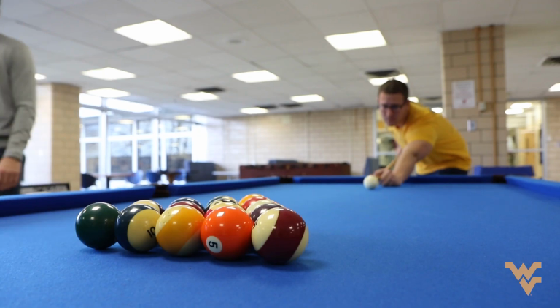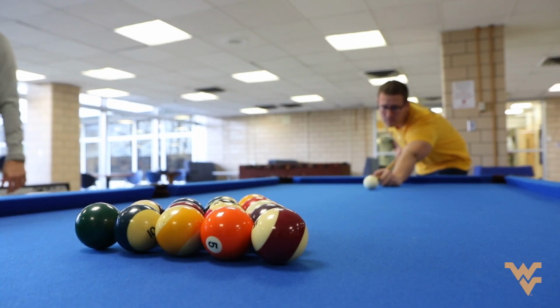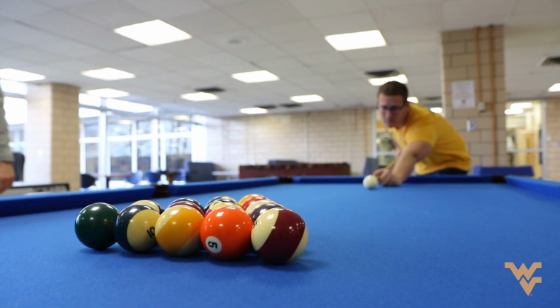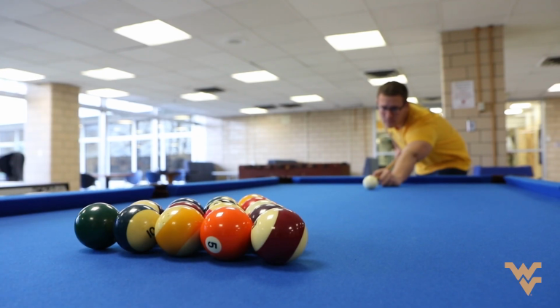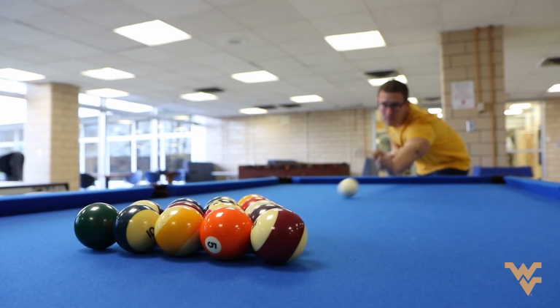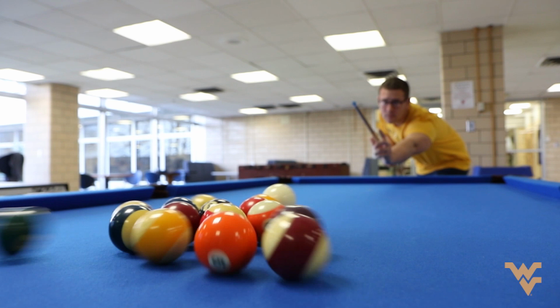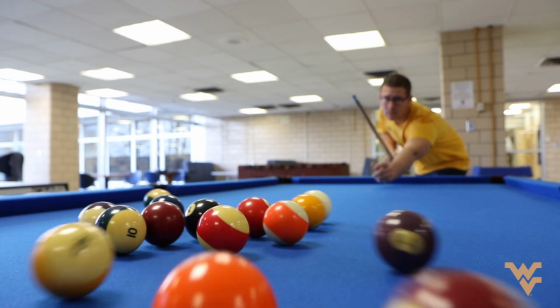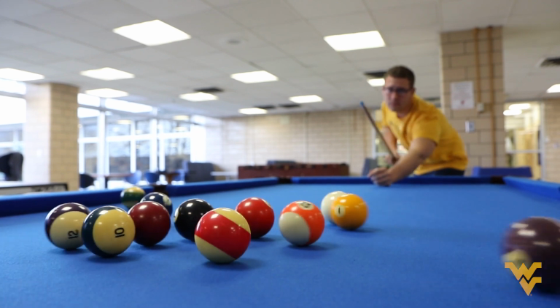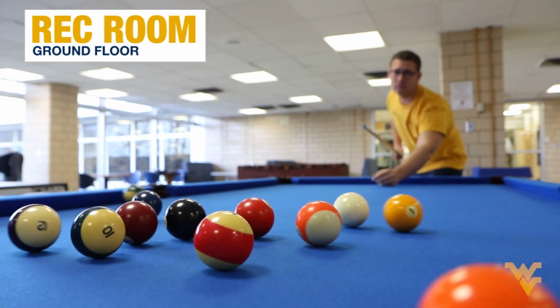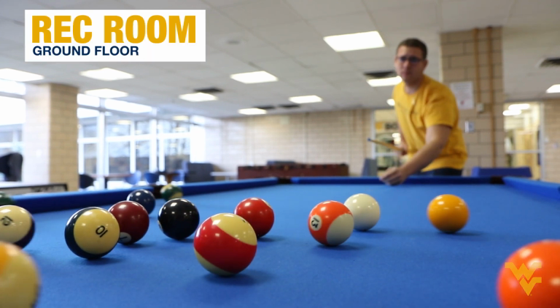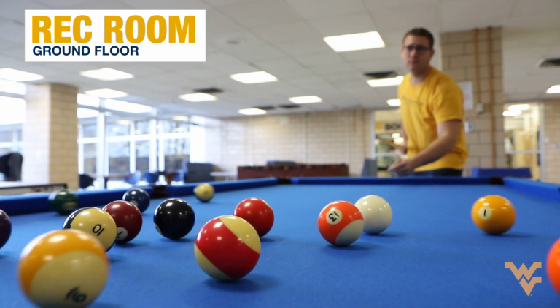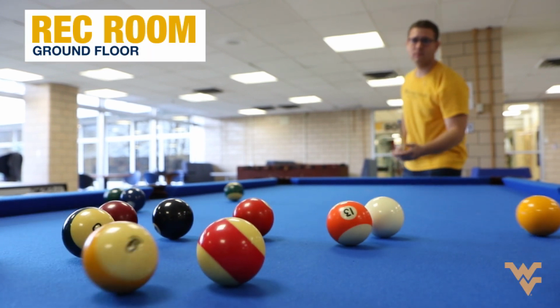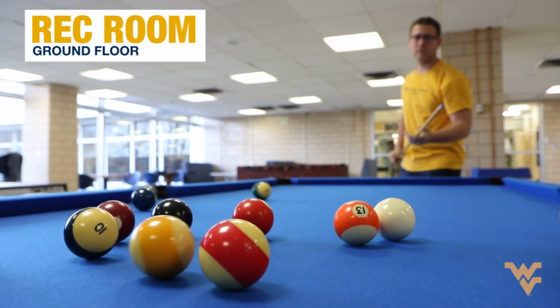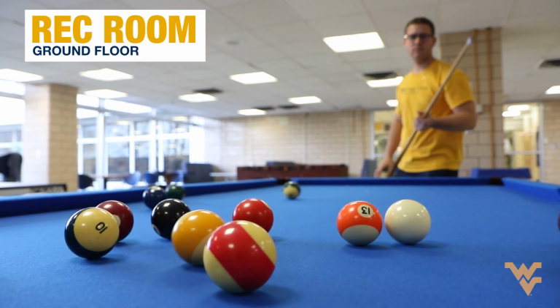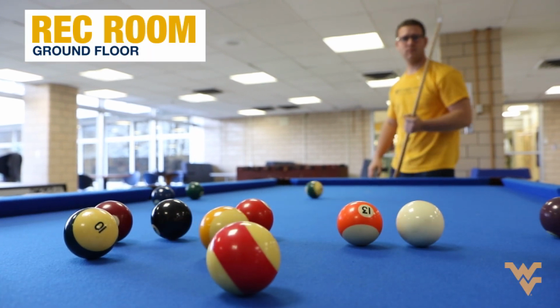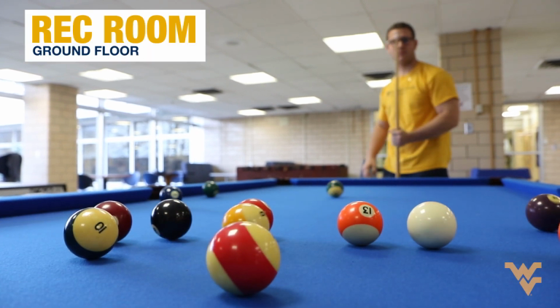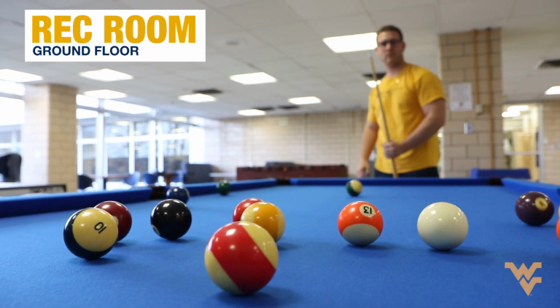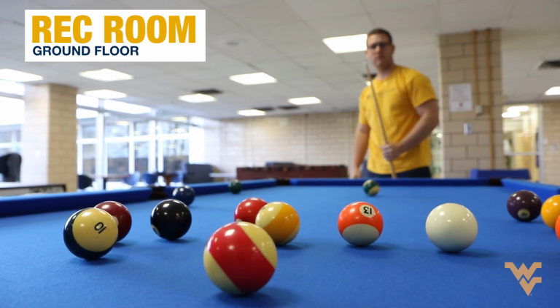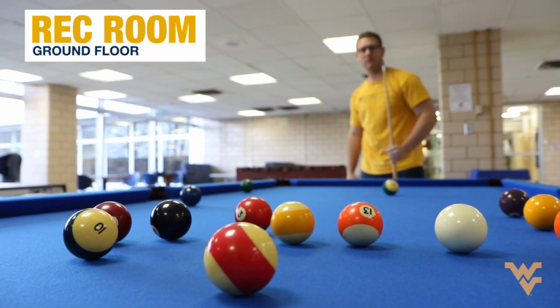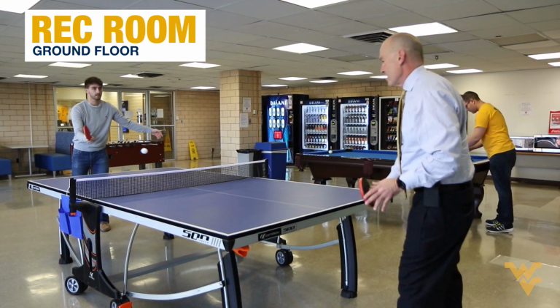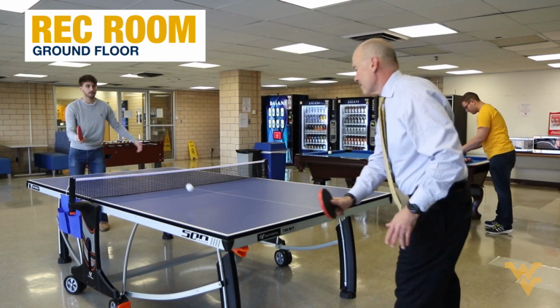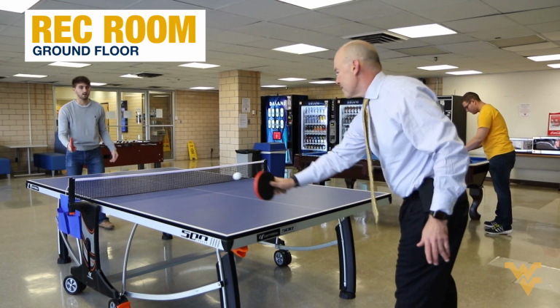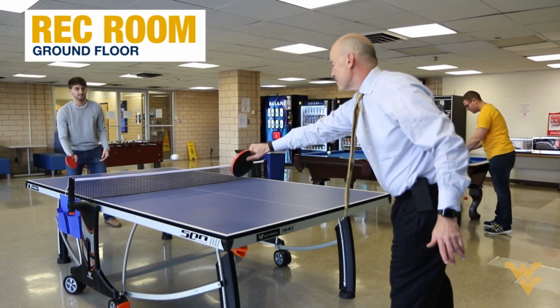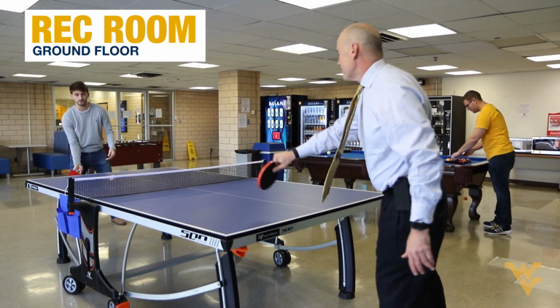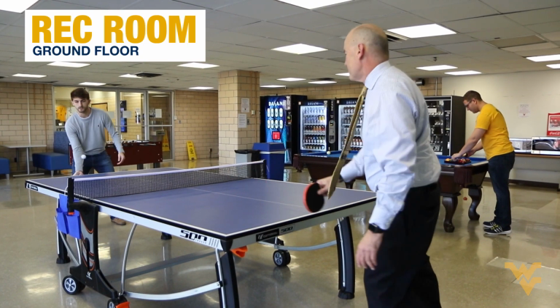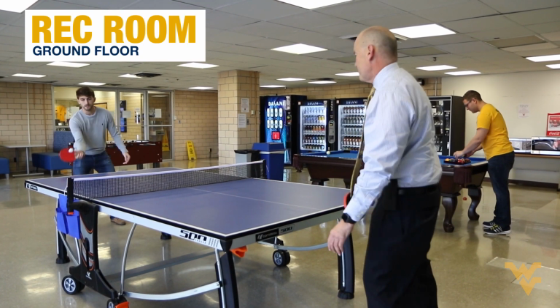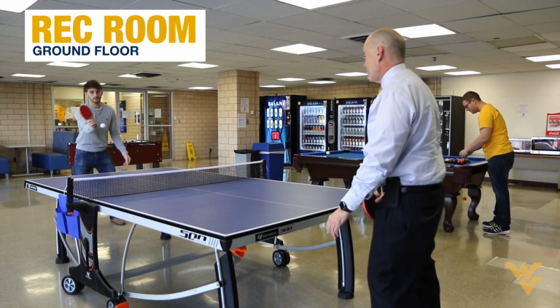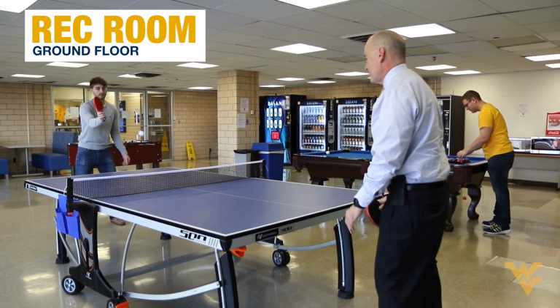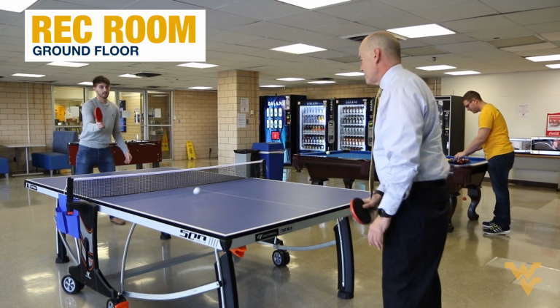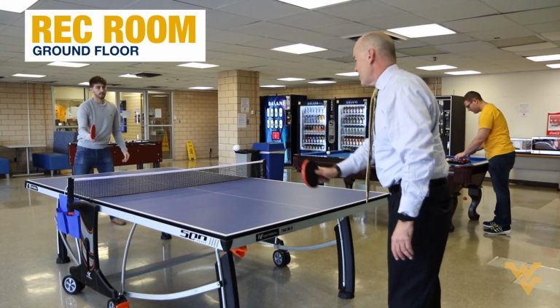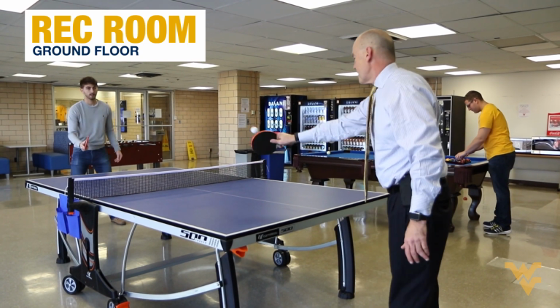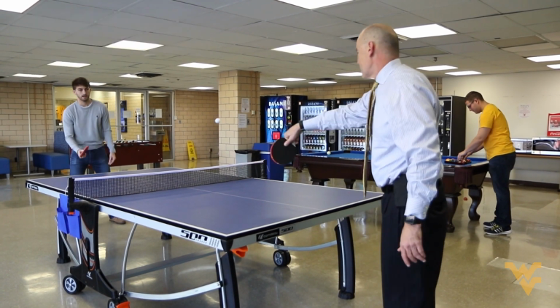Here's where you'll unwind before, between, and after classes. I may even challenge you to a game.